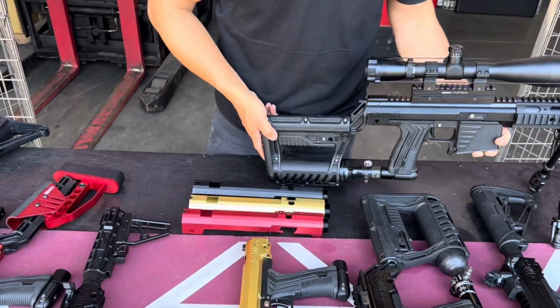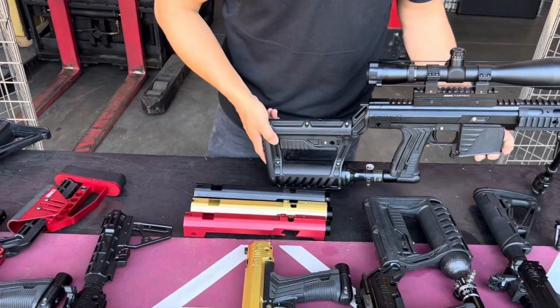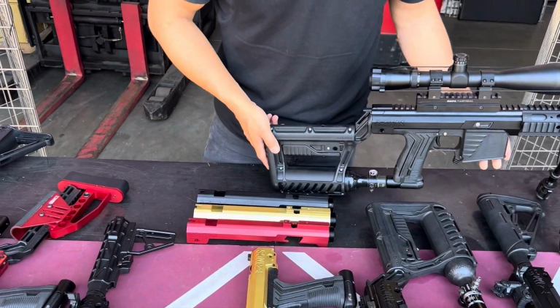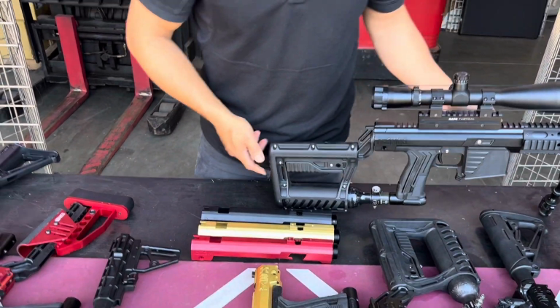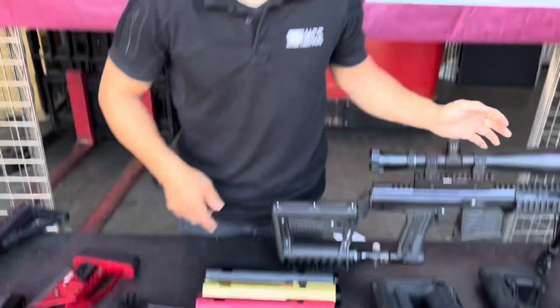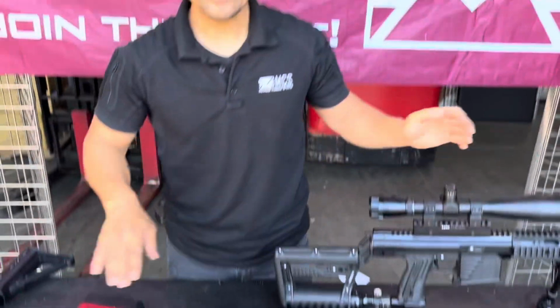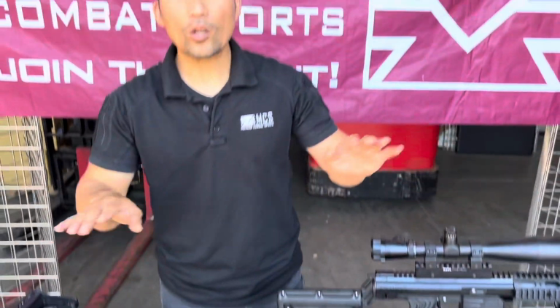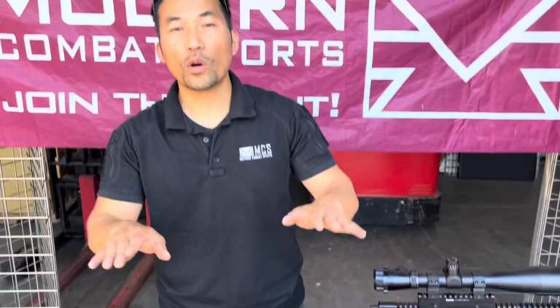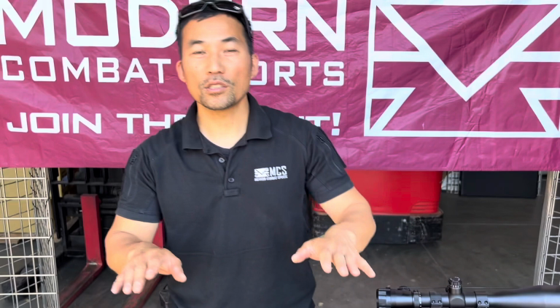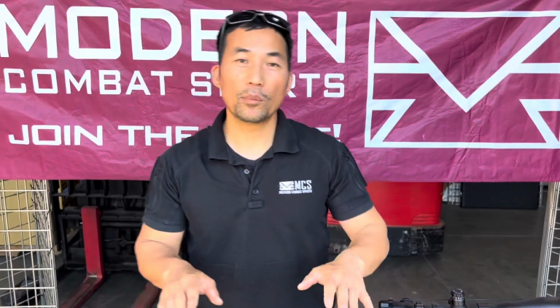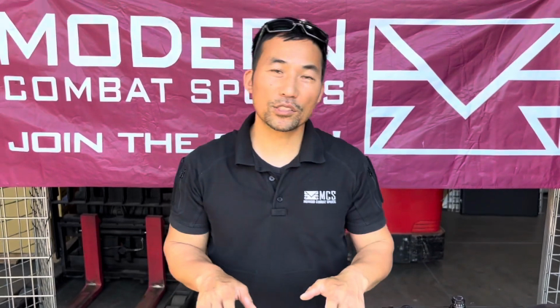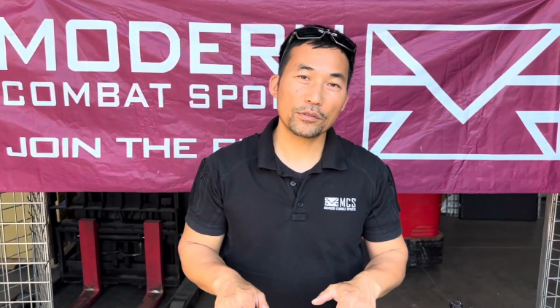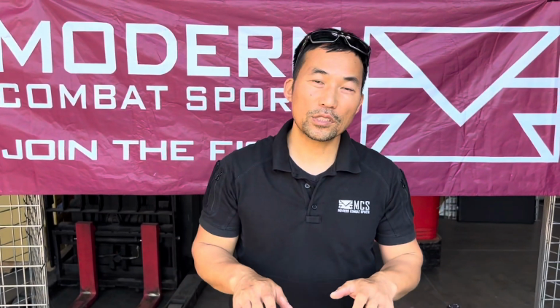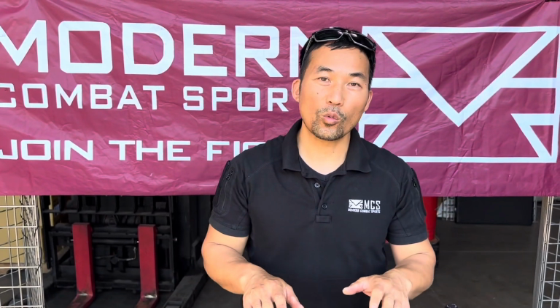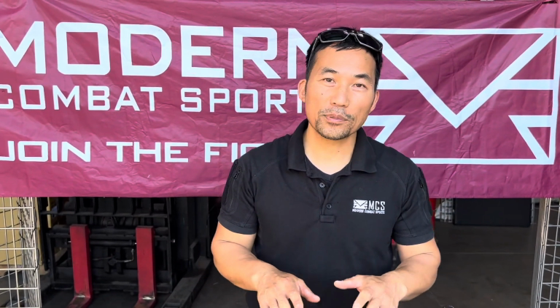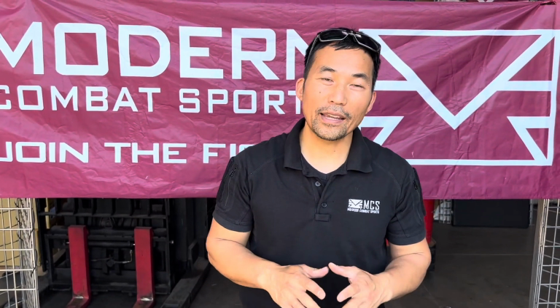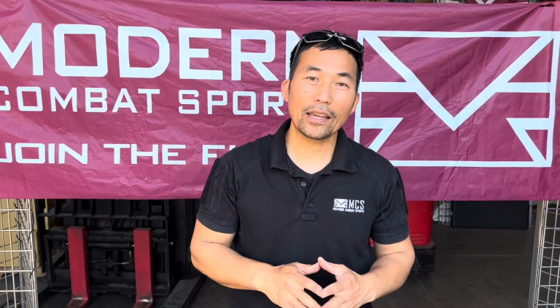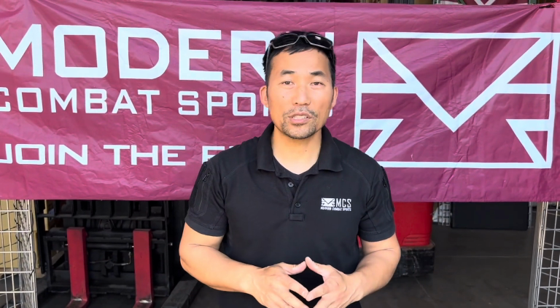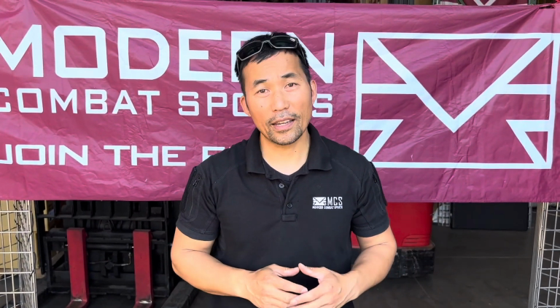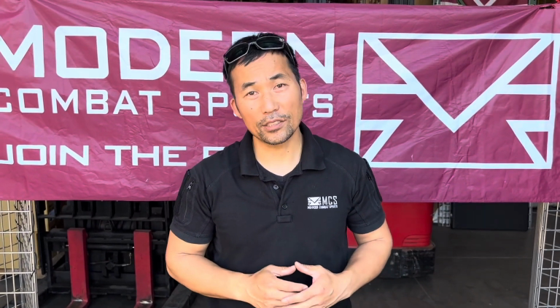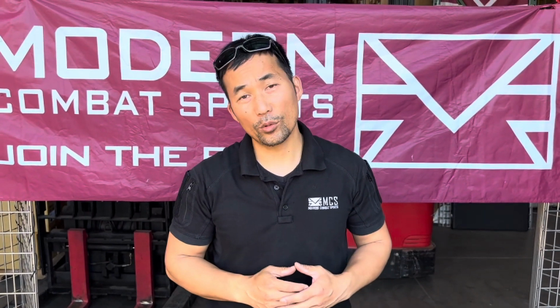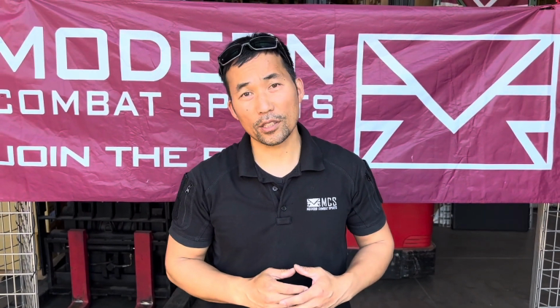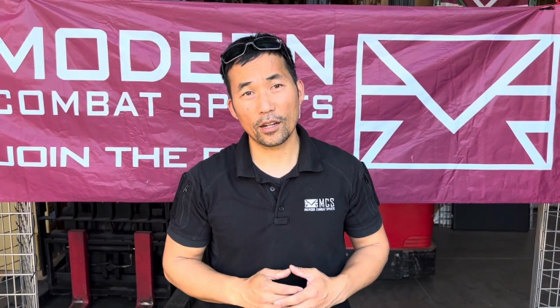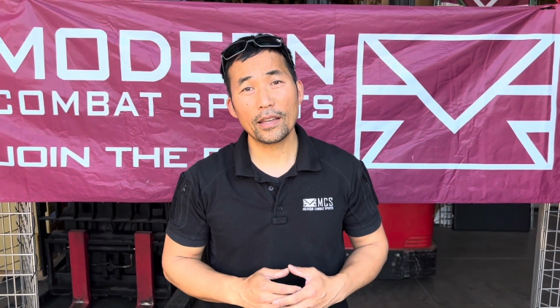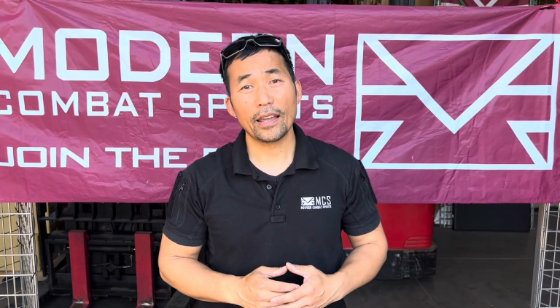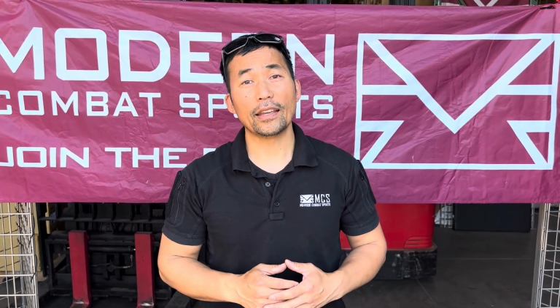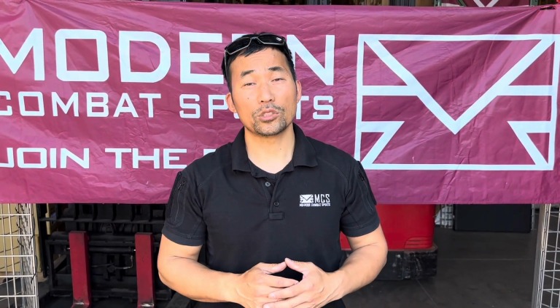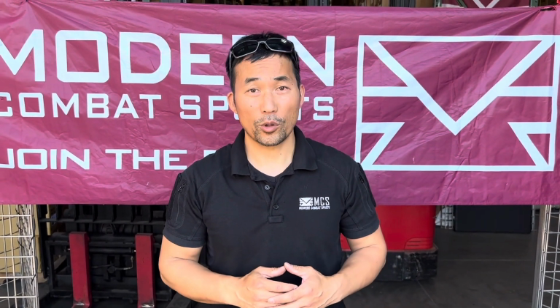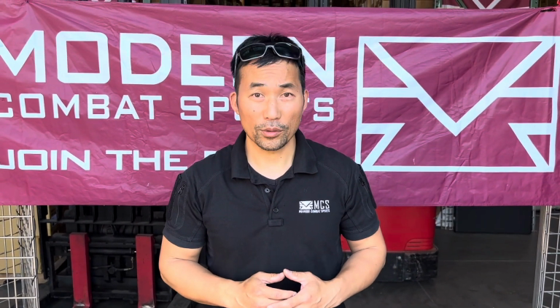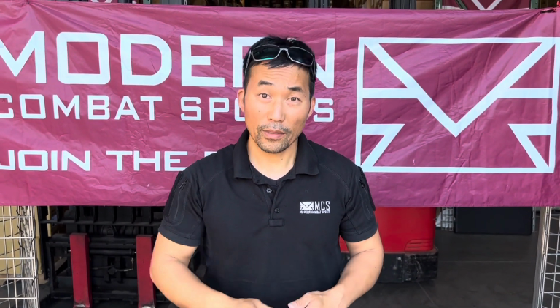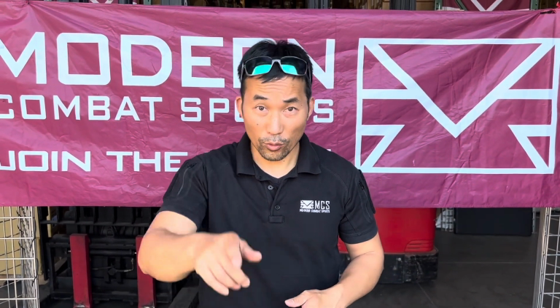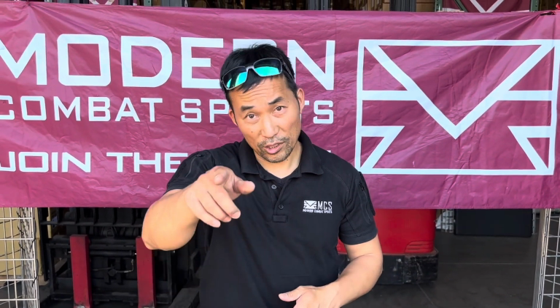All right guys, any questions, comments, or concerns — visit our website at mcsus.com and we support you. Thanks for watching.